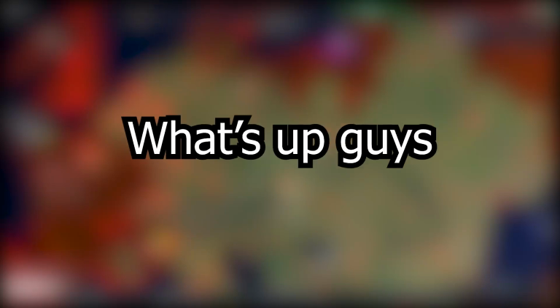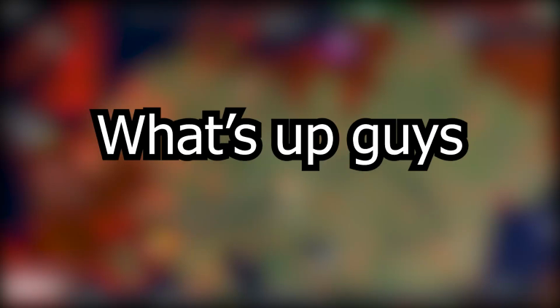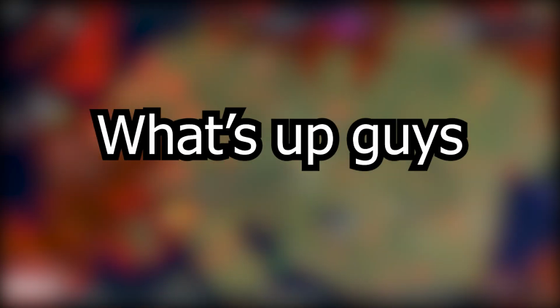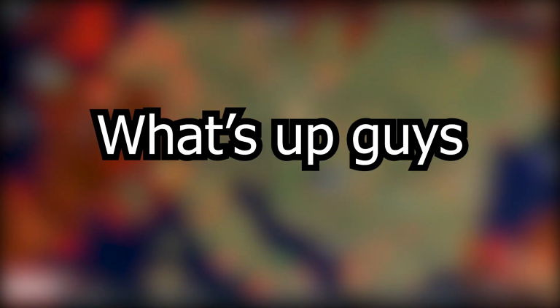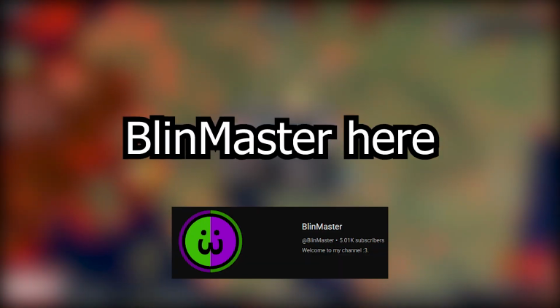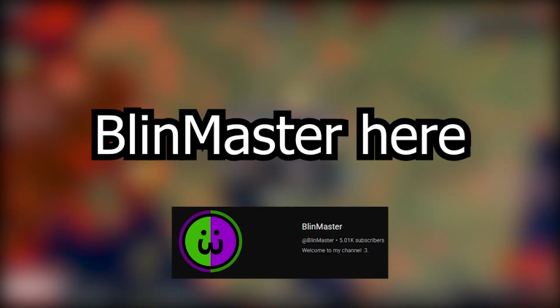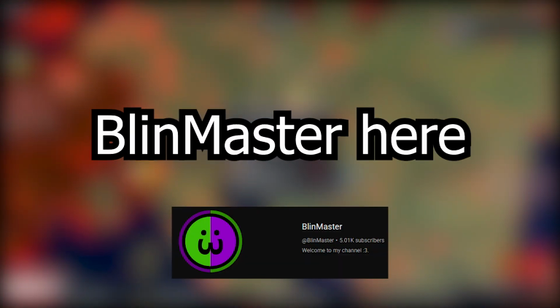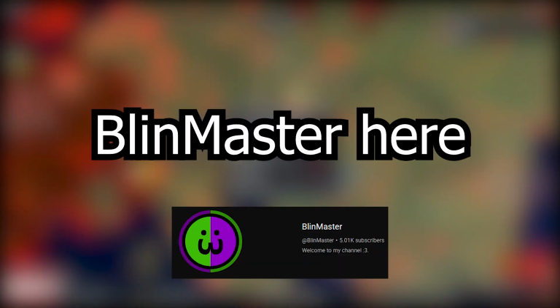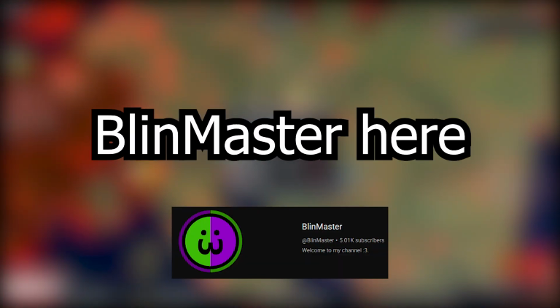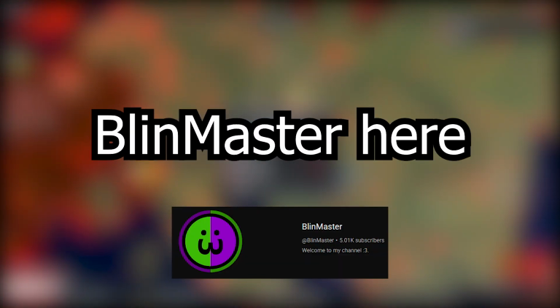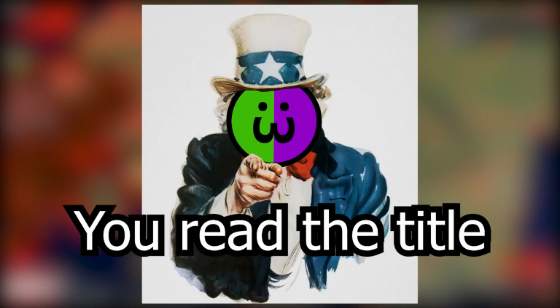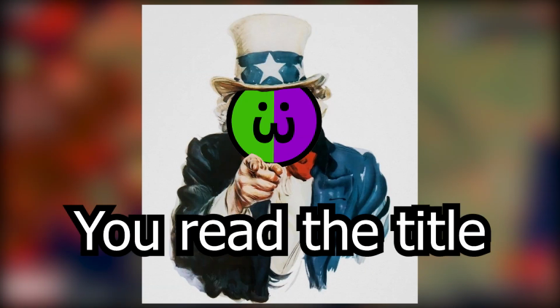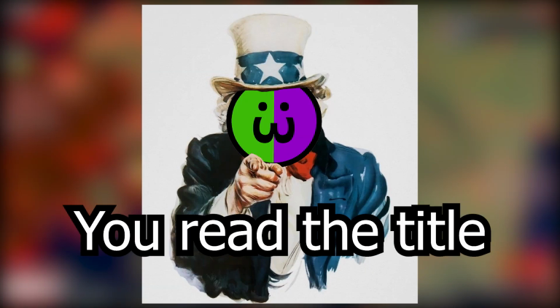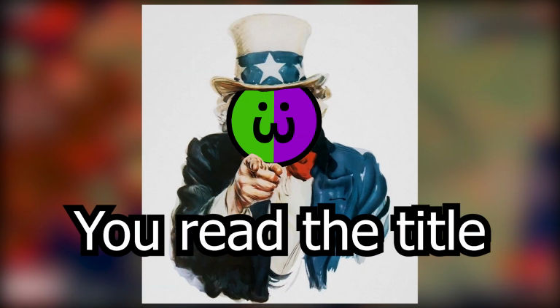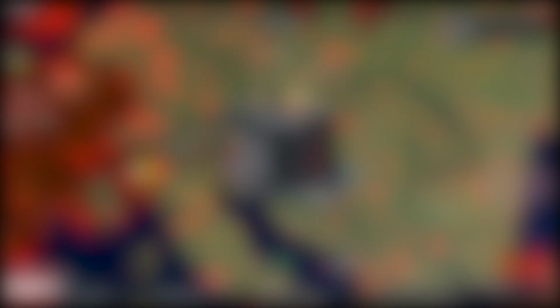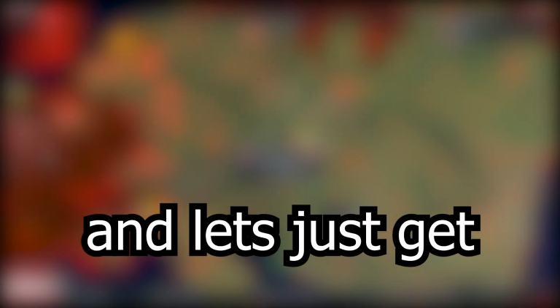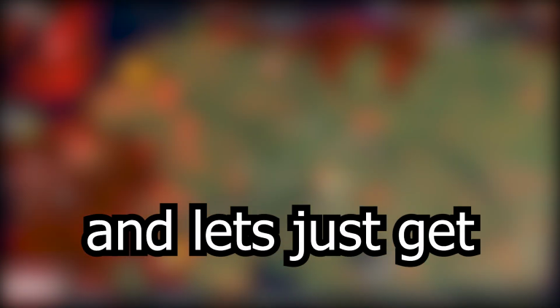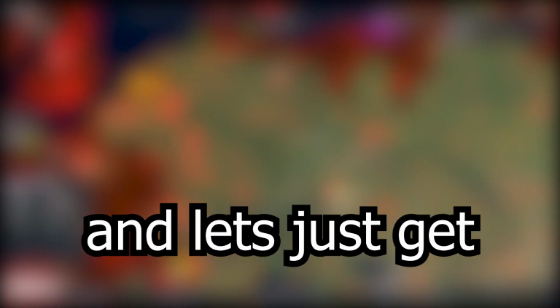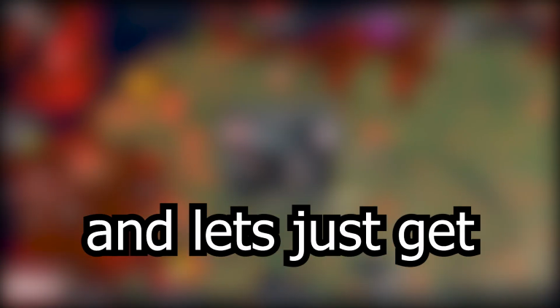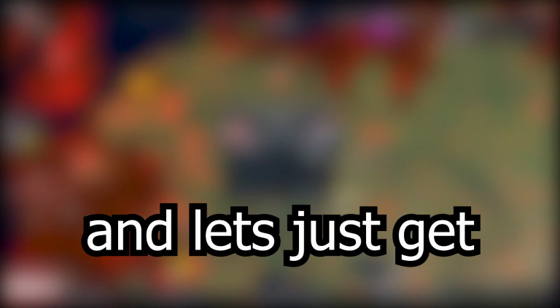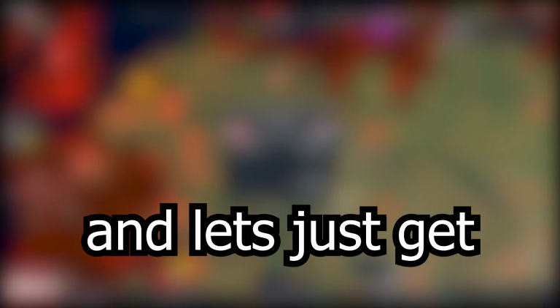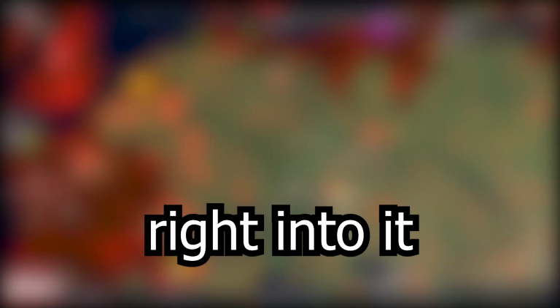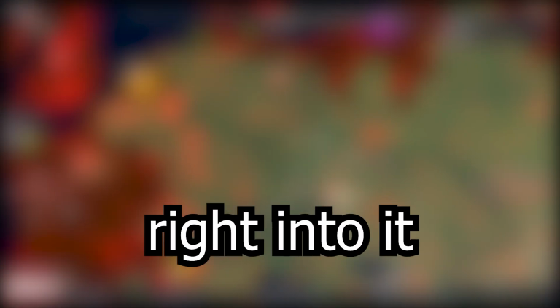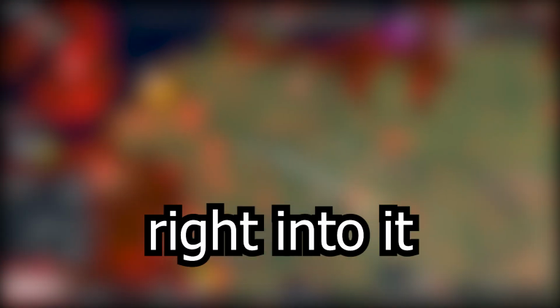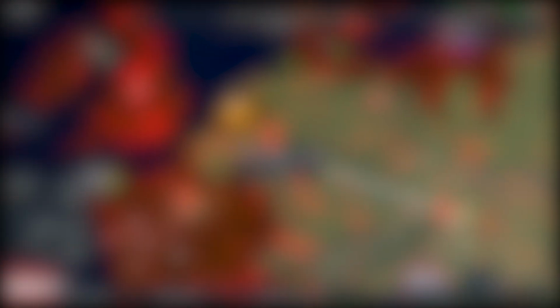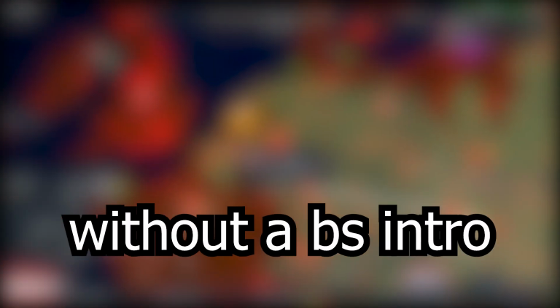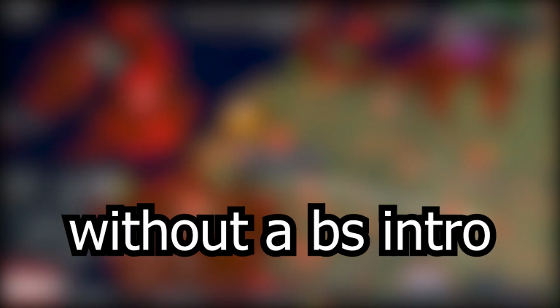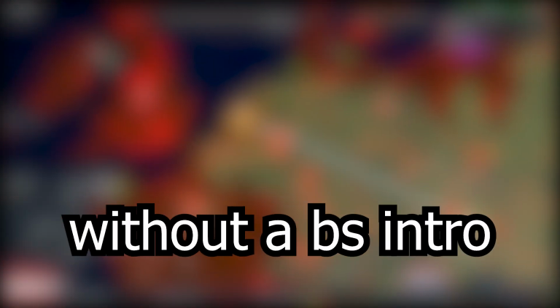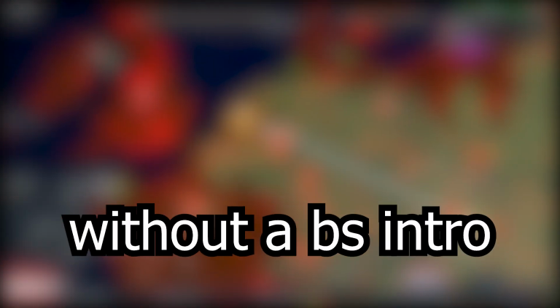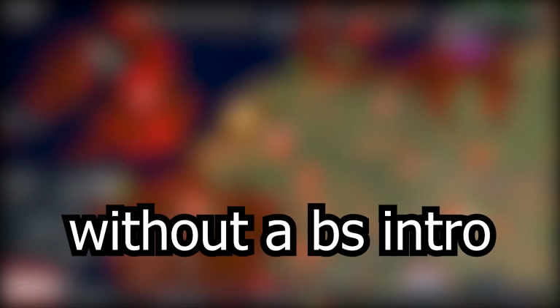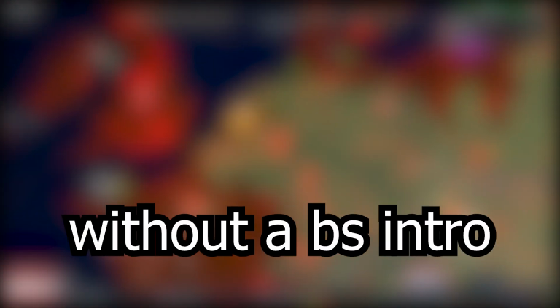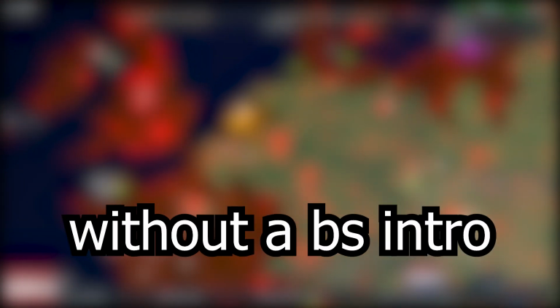What's up guys, Blinmonster here. You read the title, so let's just get right into it without a bullshit intro.